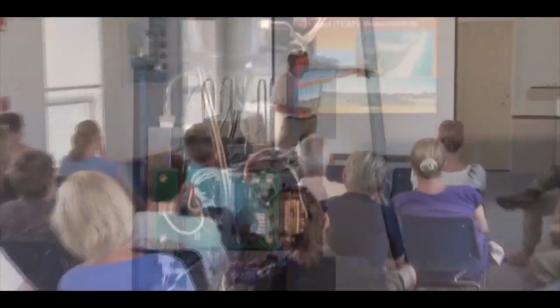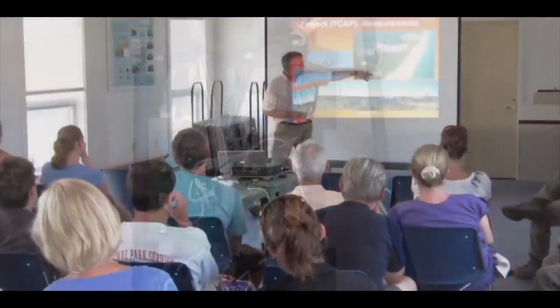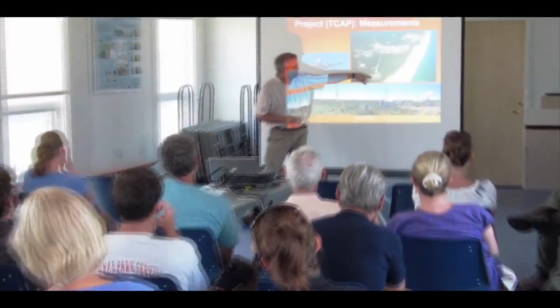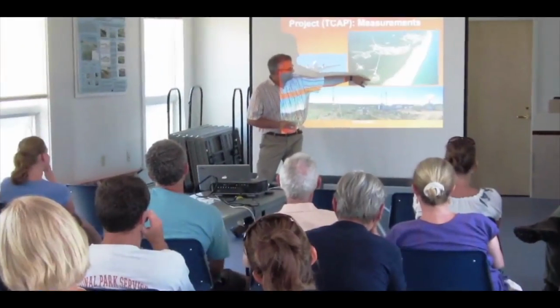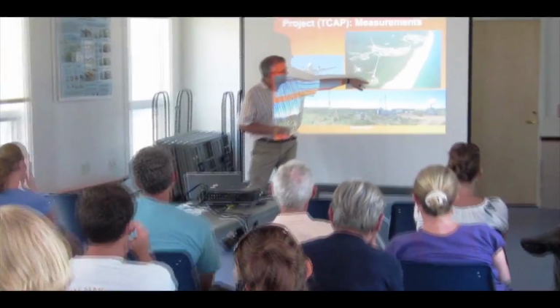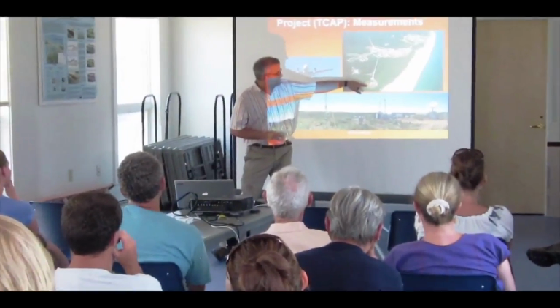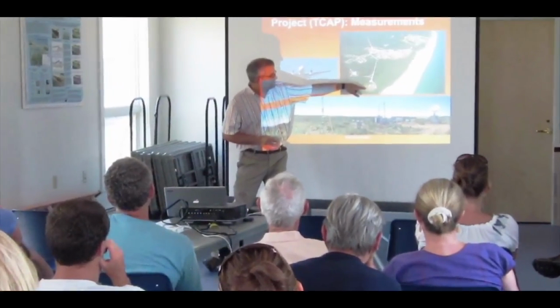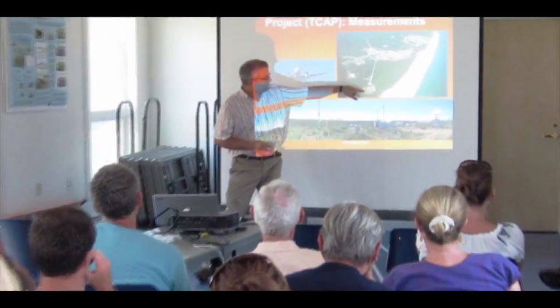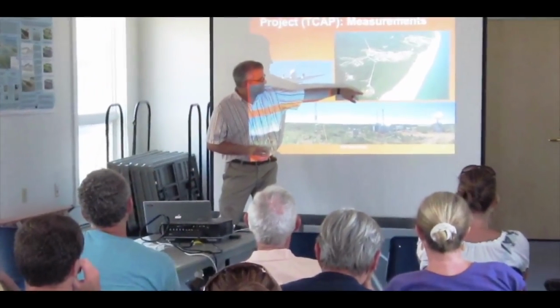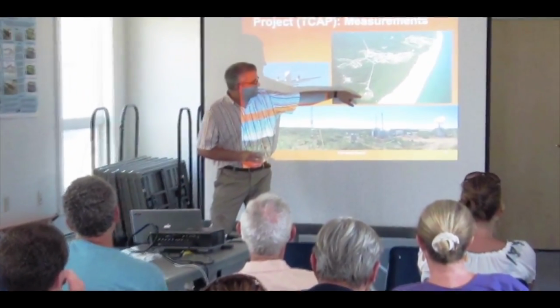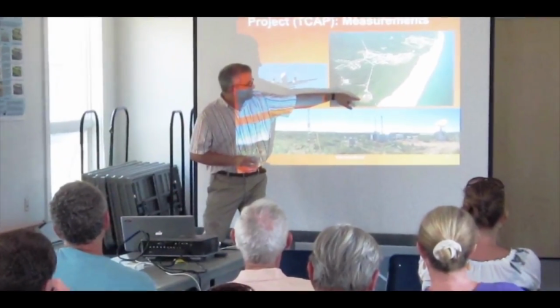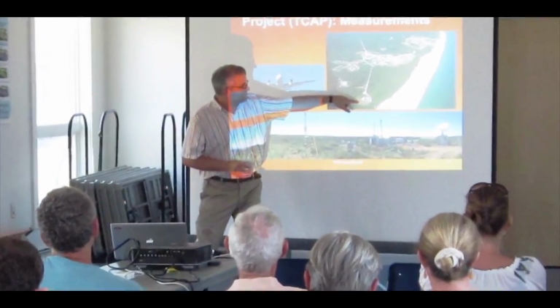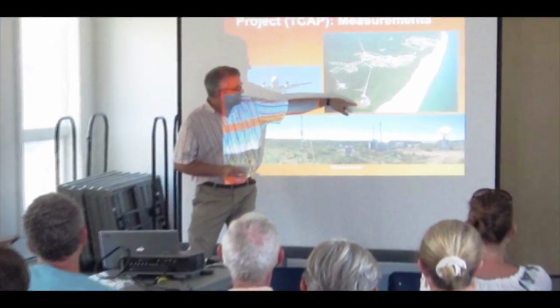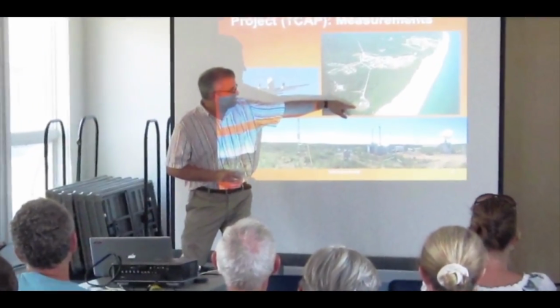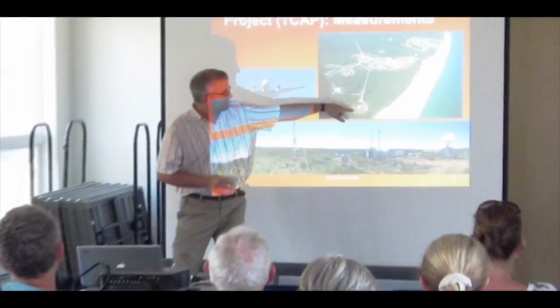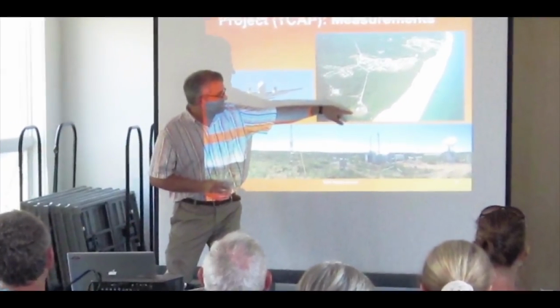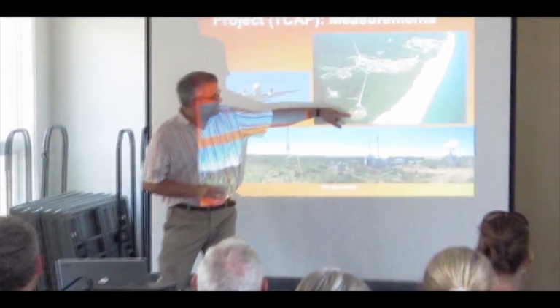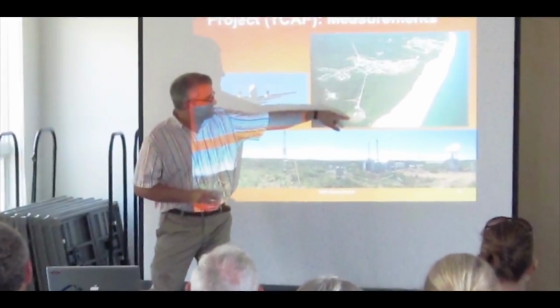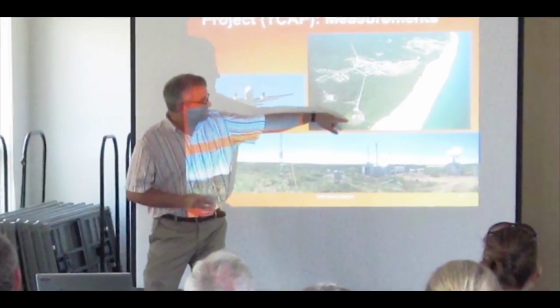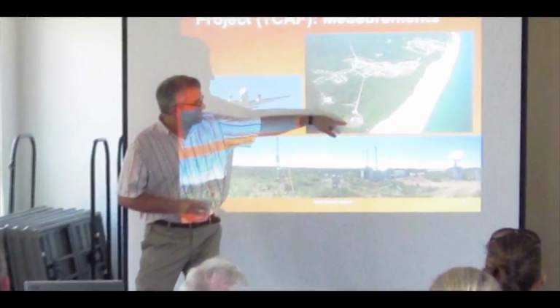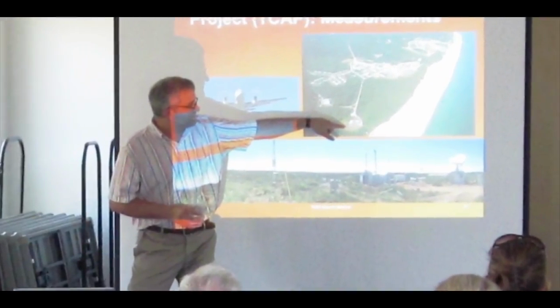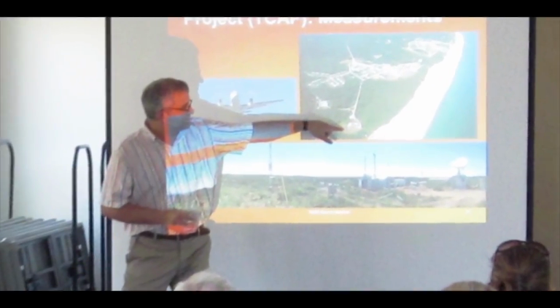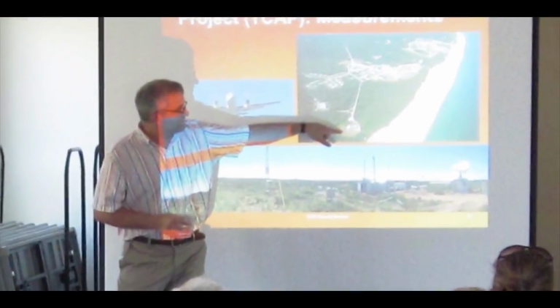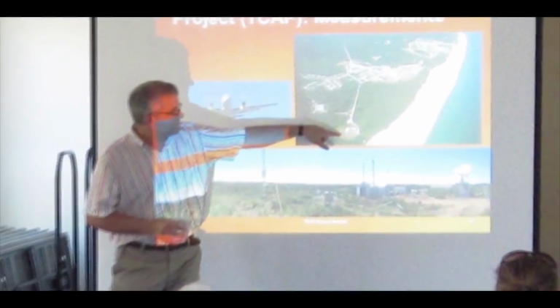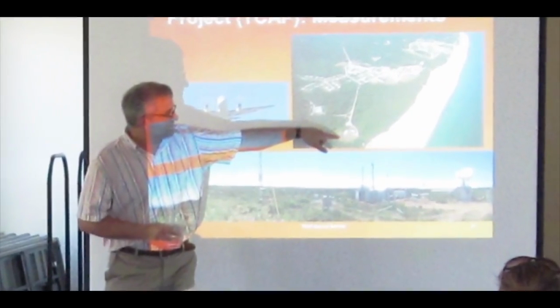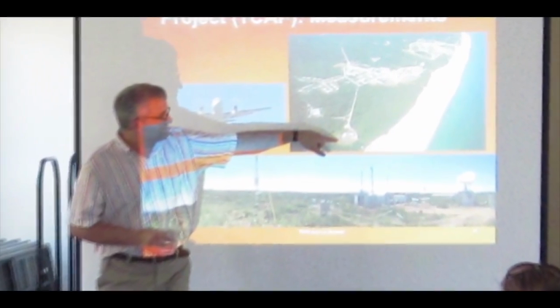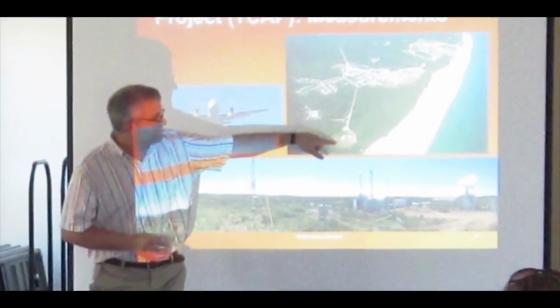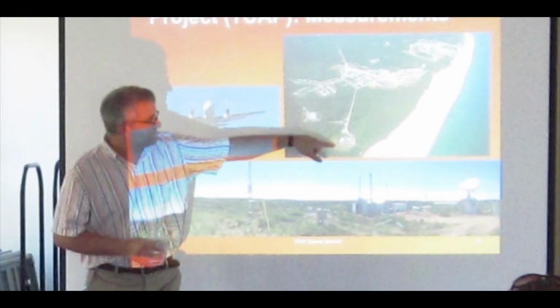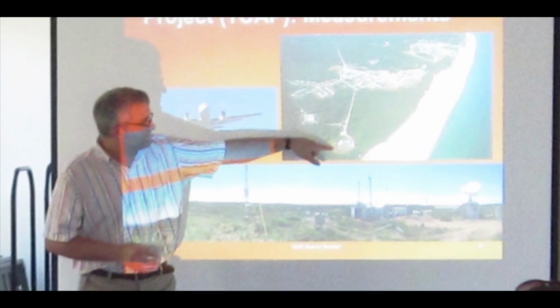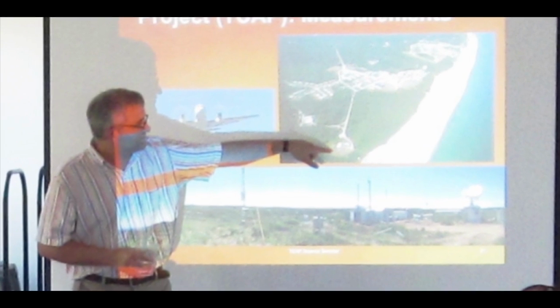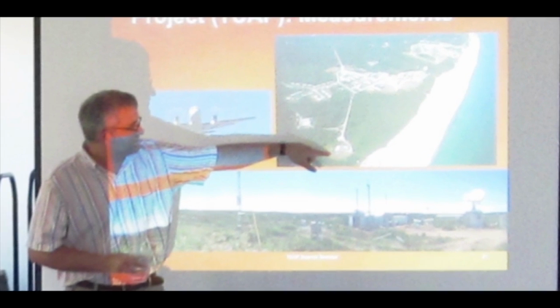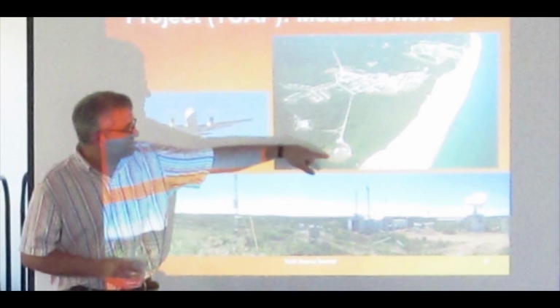PNNL scientists continue to advance our ability to provide ever more accurate projections about how the climate is changing.